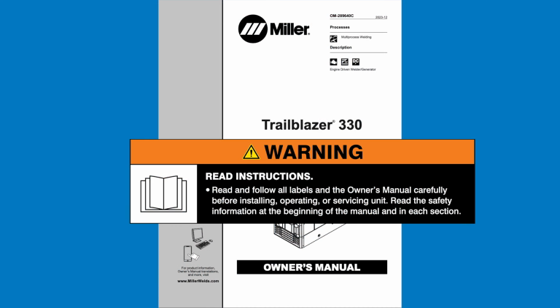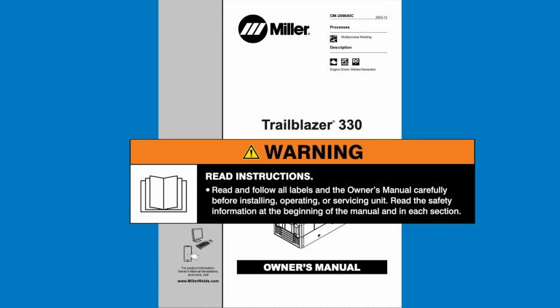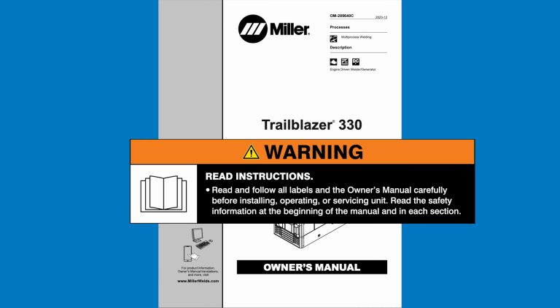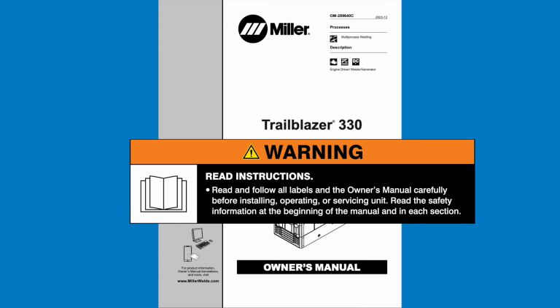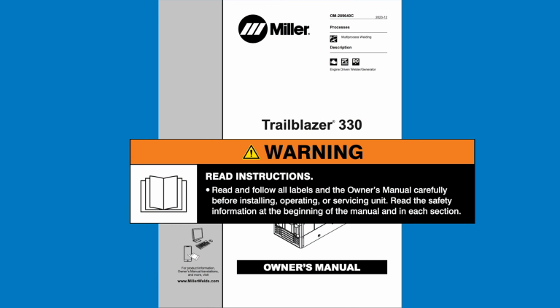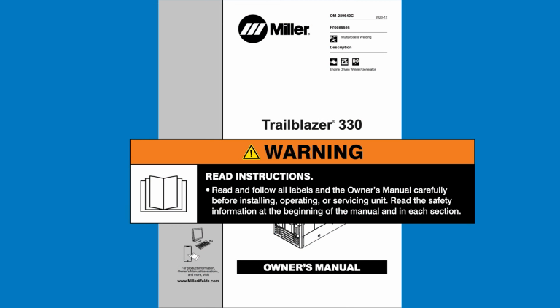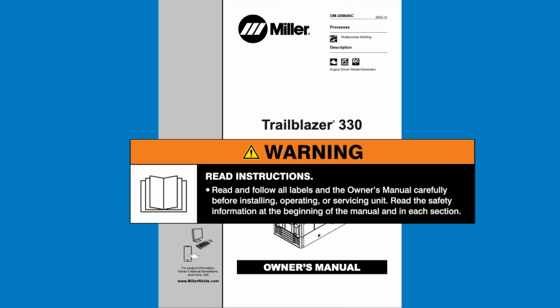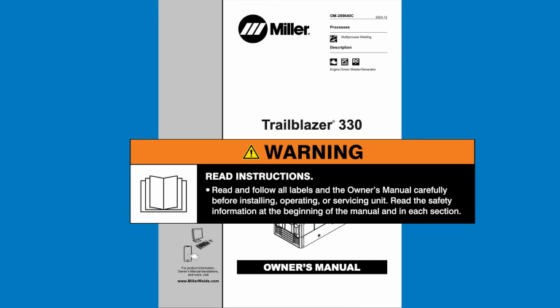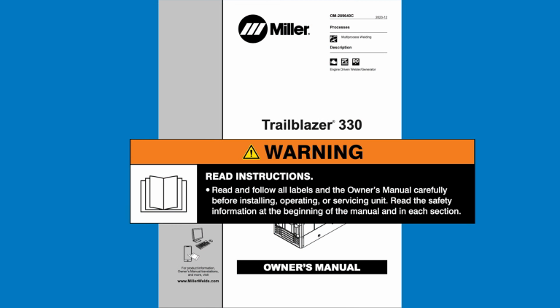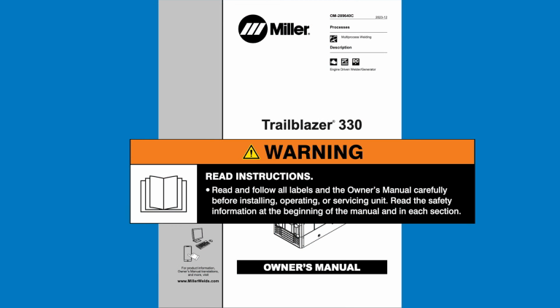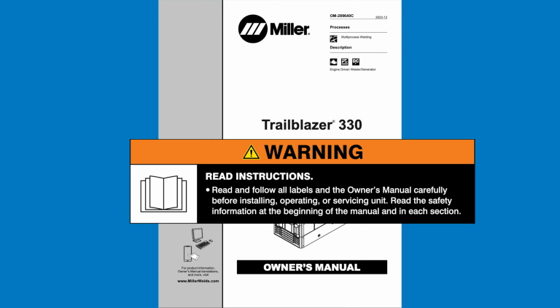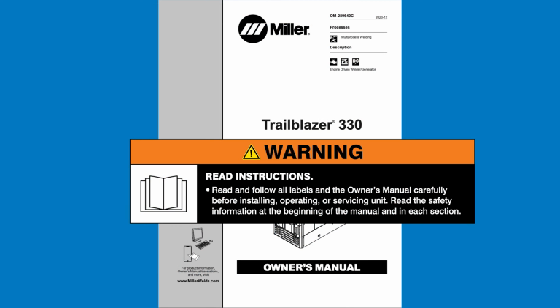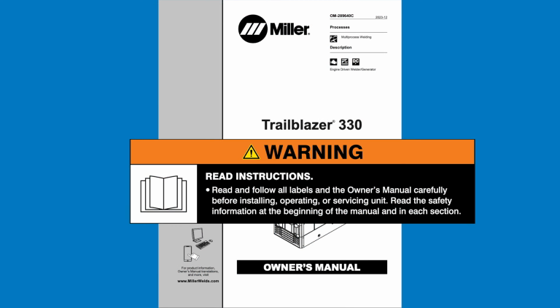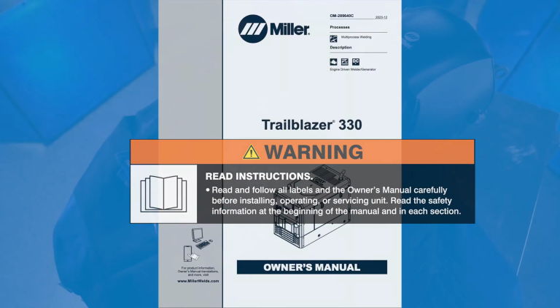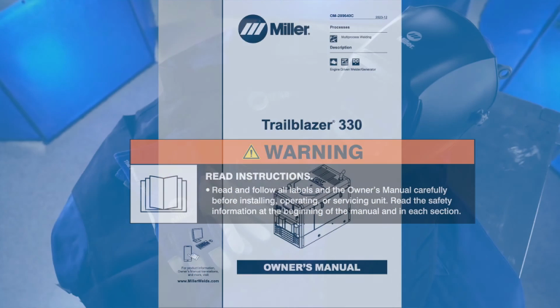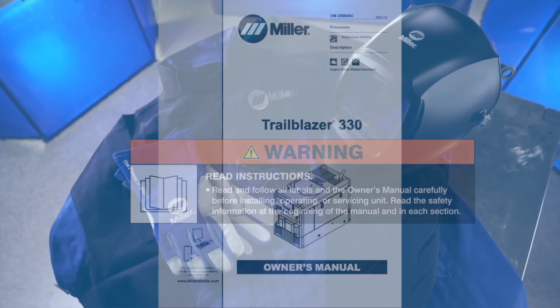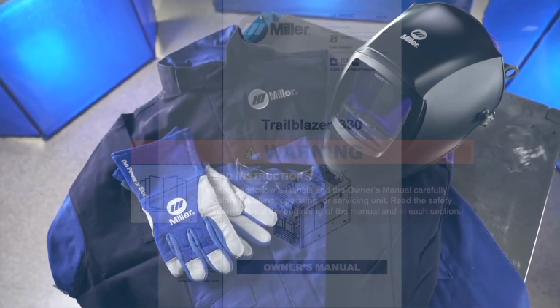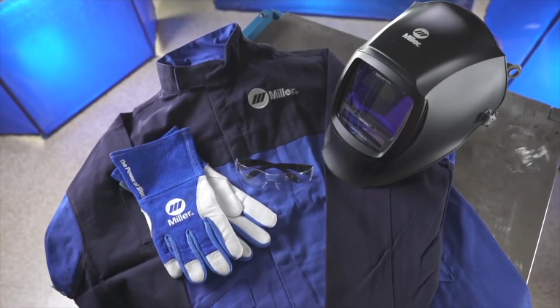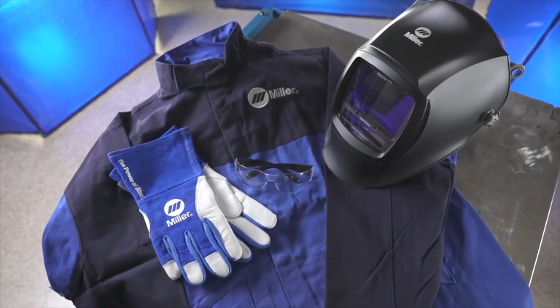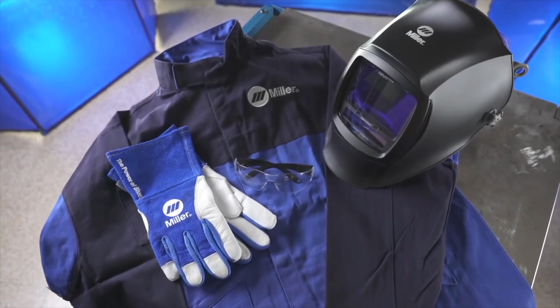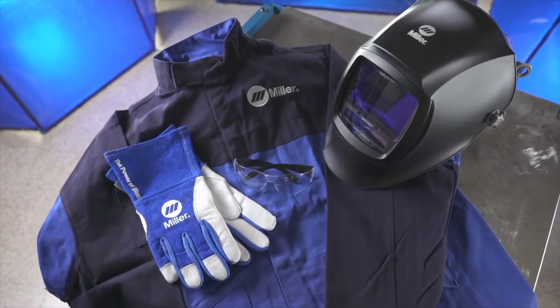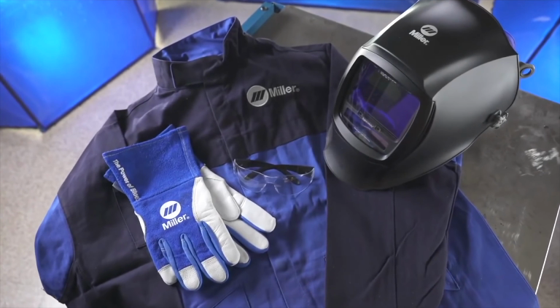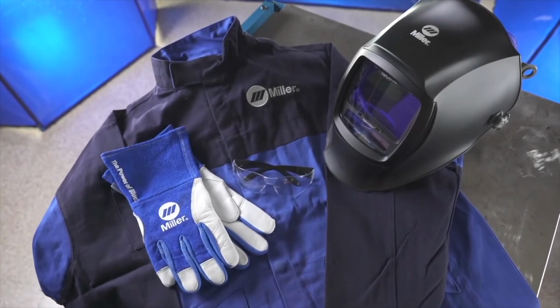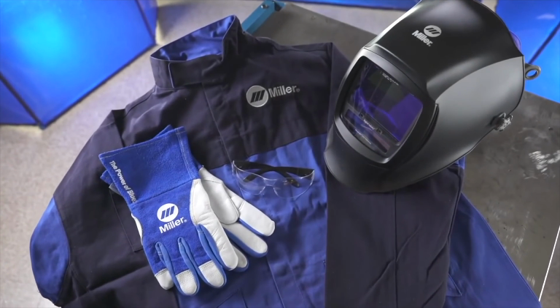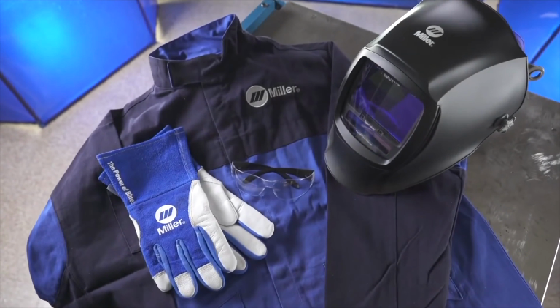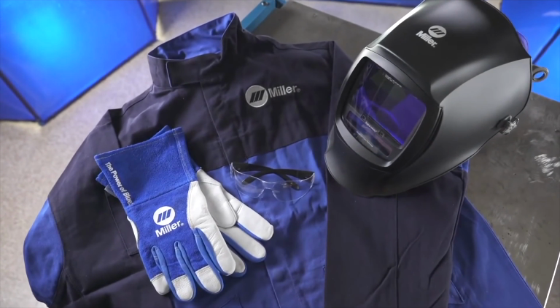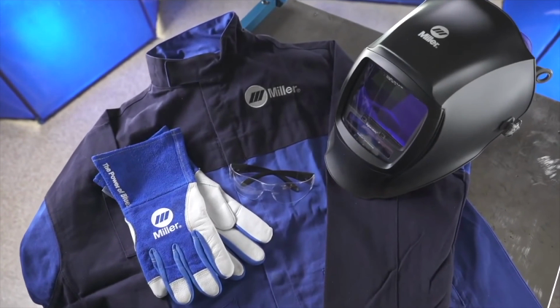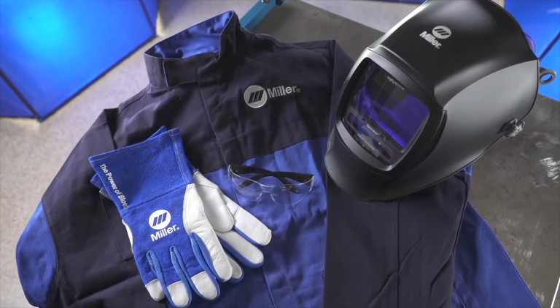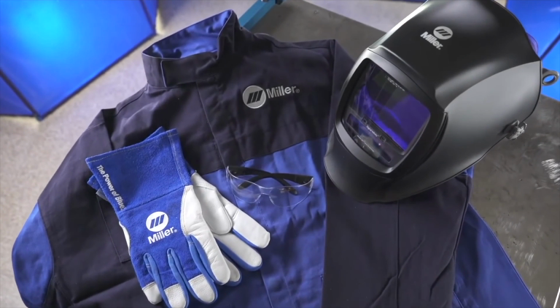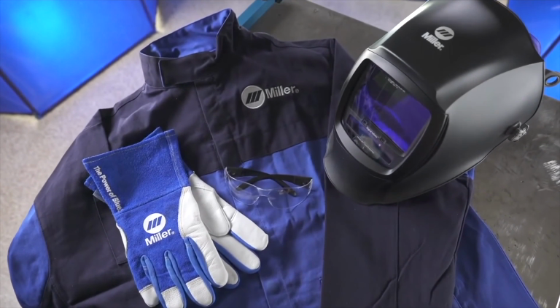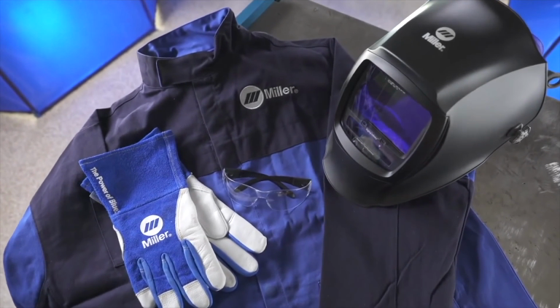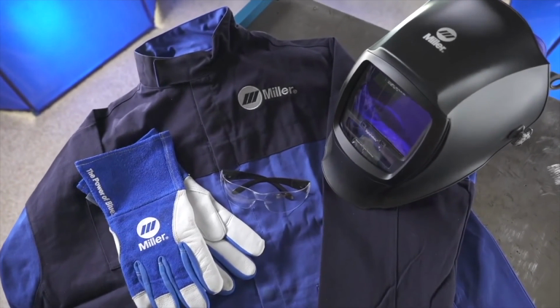Always read and follow all labels and the owner's manual carefully. Remember to wear appropriate safety gear during setup and welding.